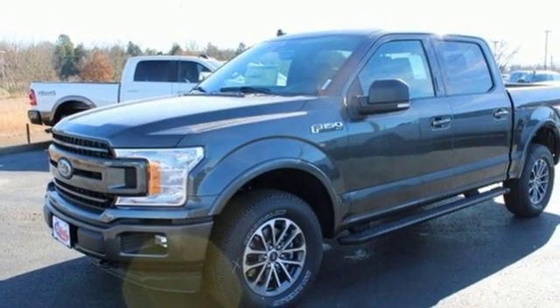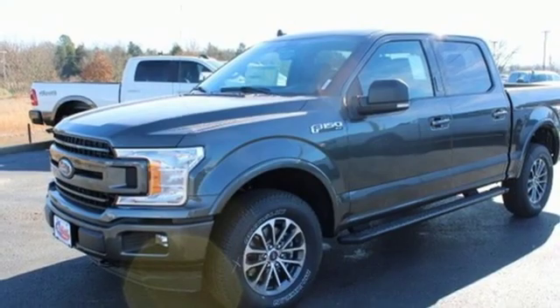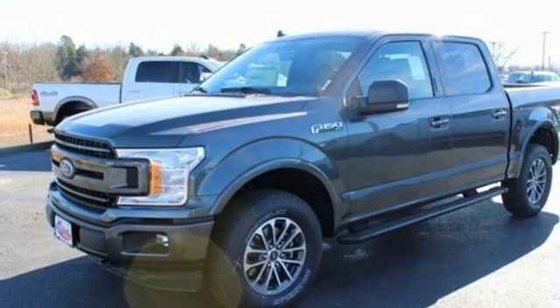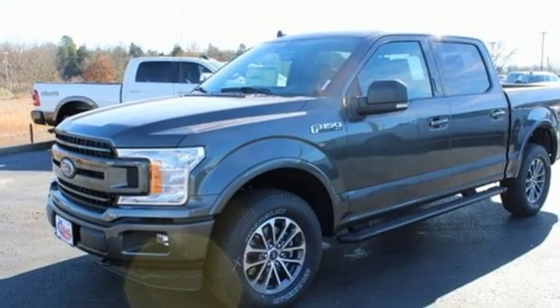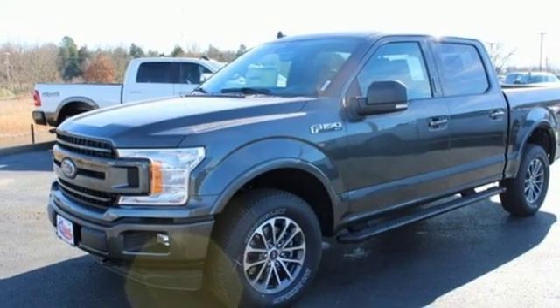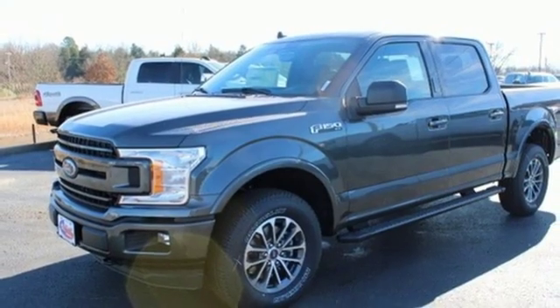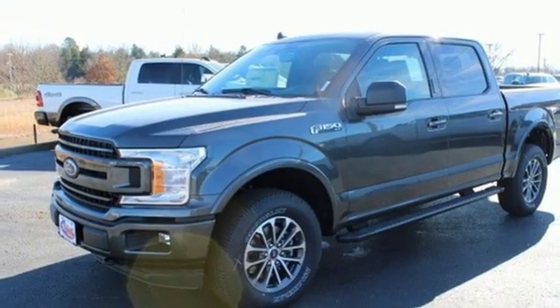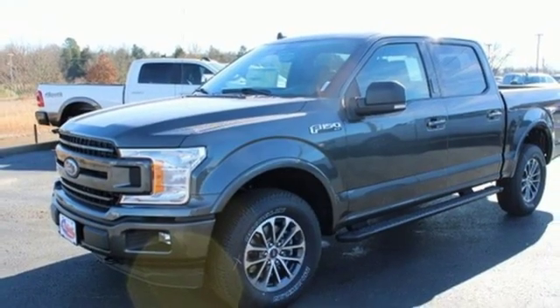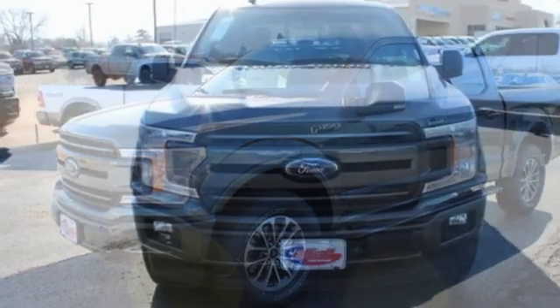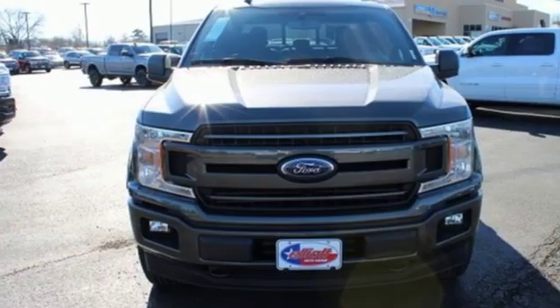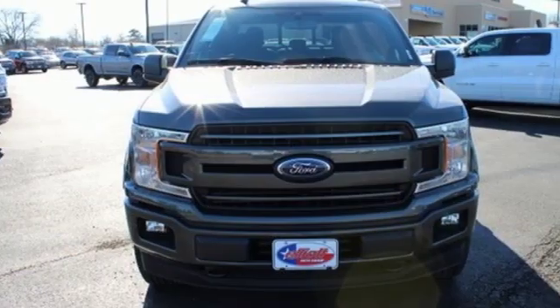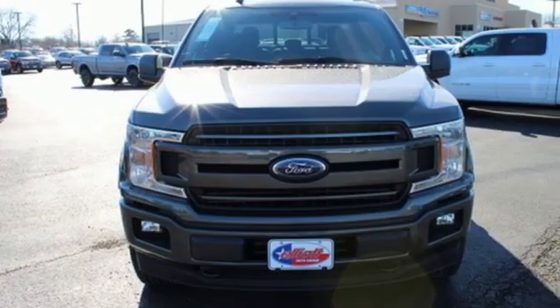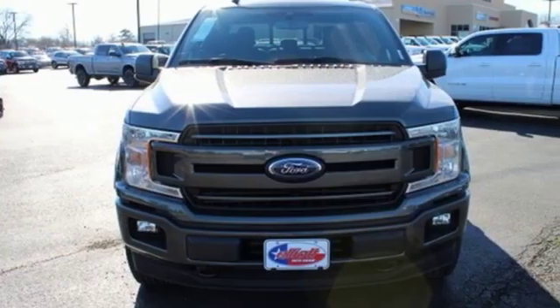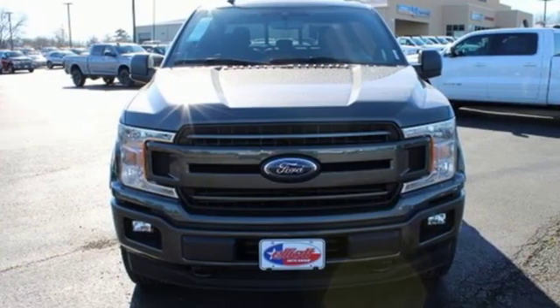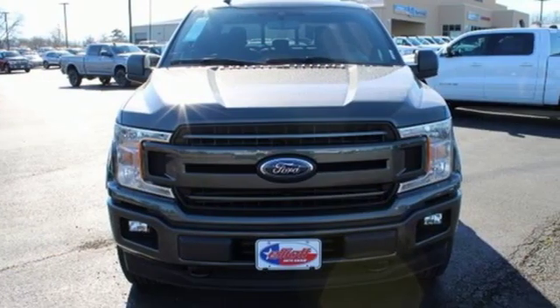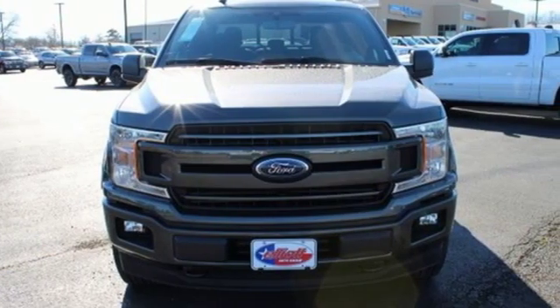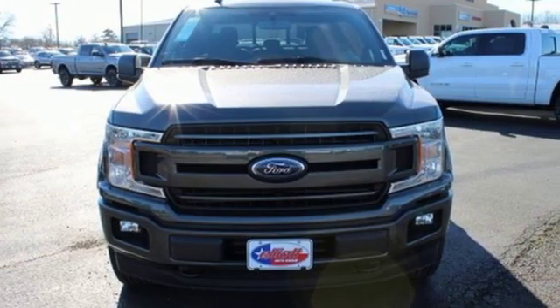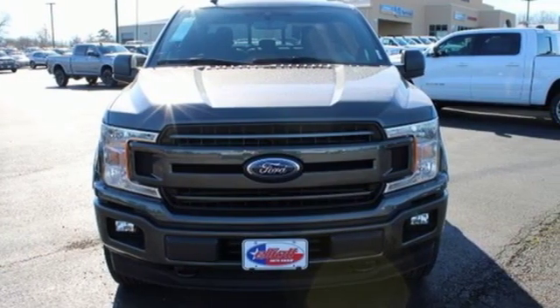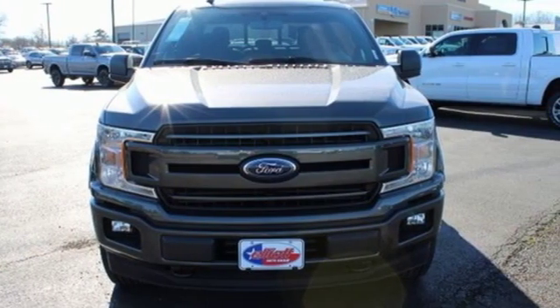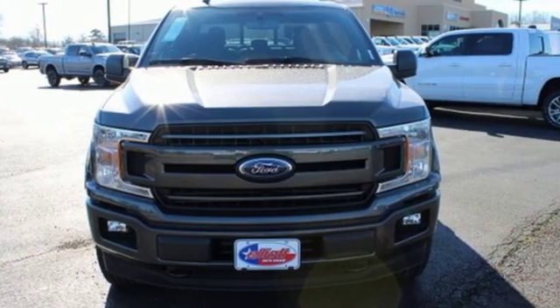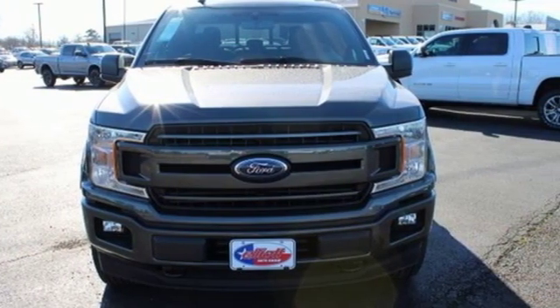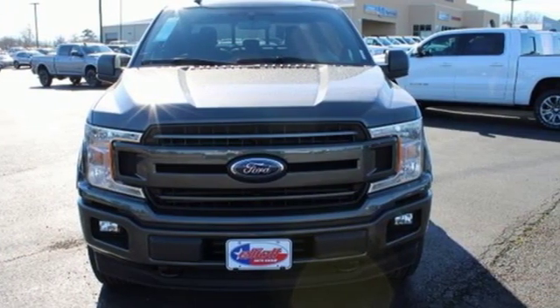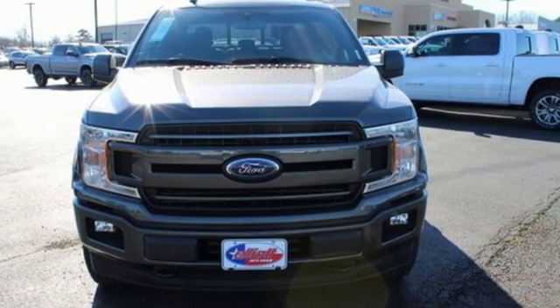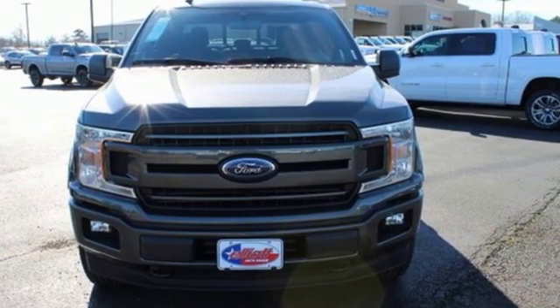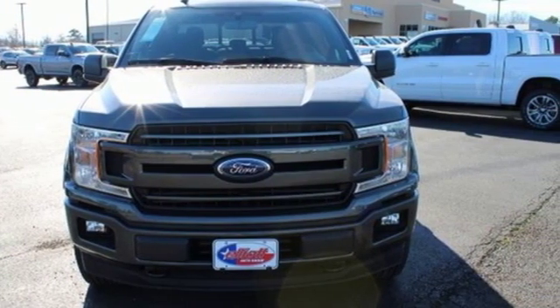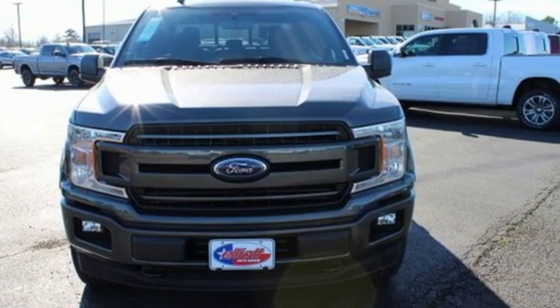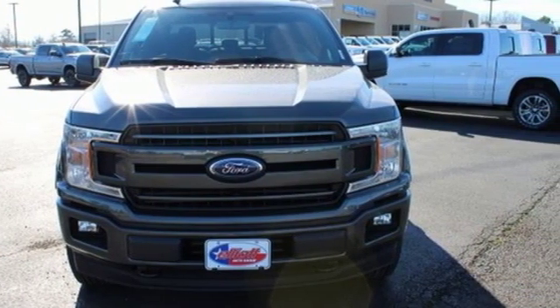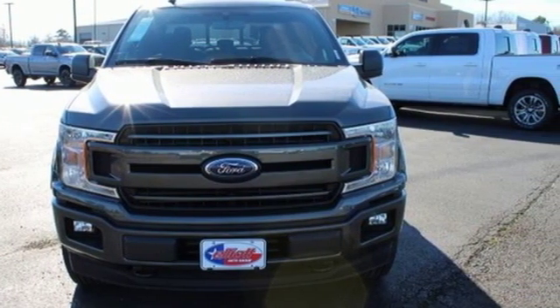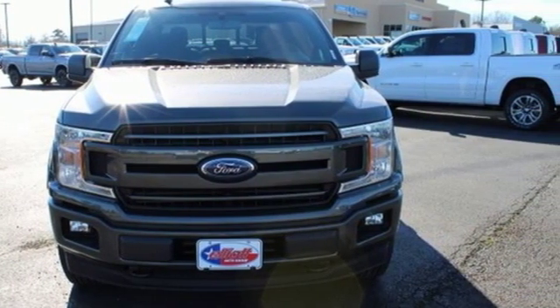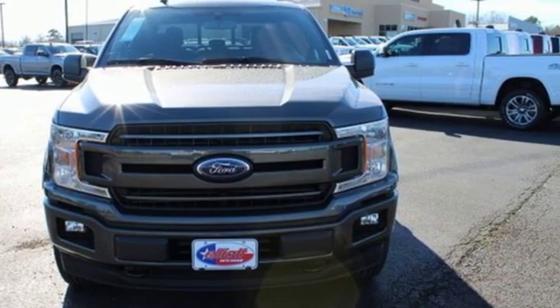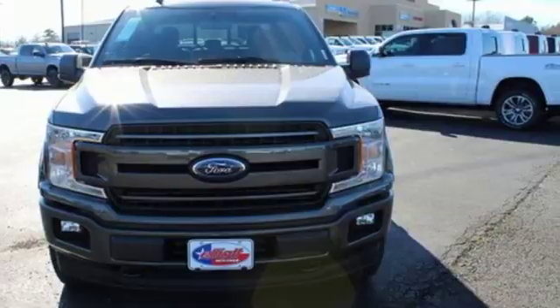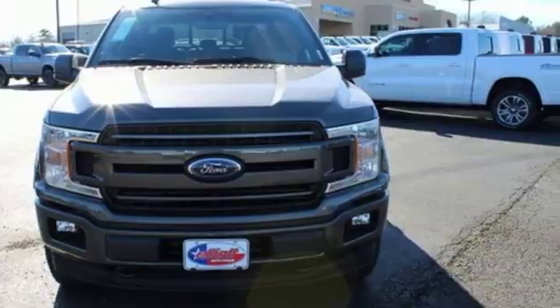Ford, where tradition meets innovation. You need to drive it to believe it. See it for yourself today.